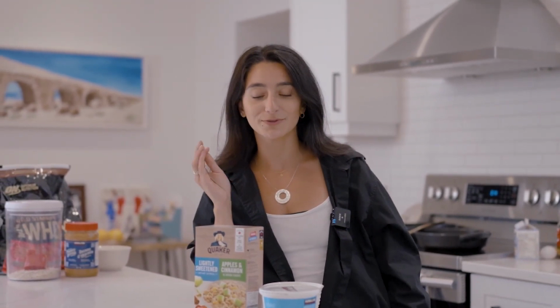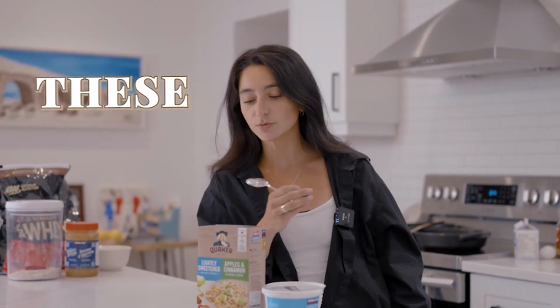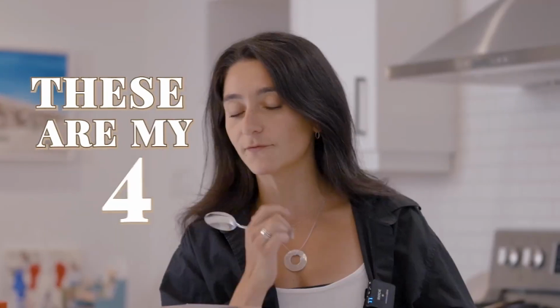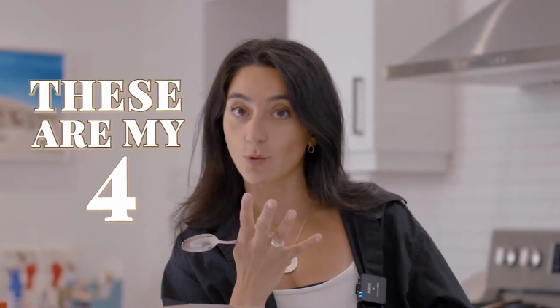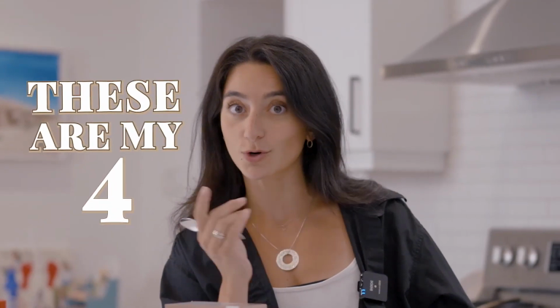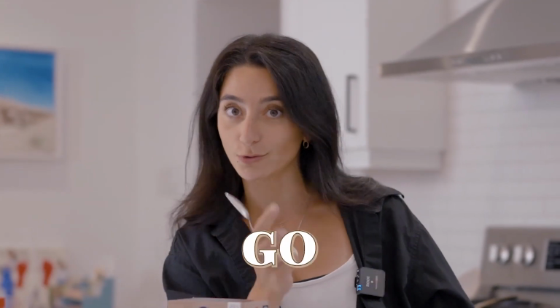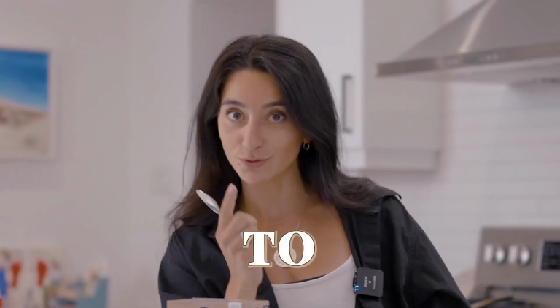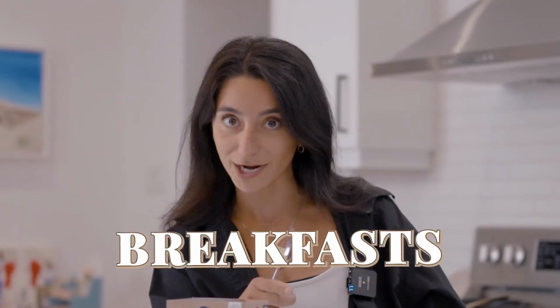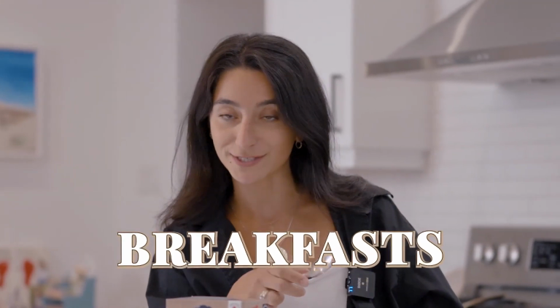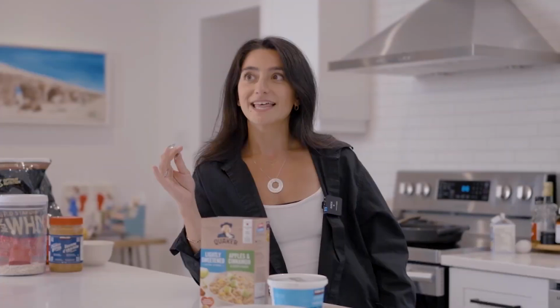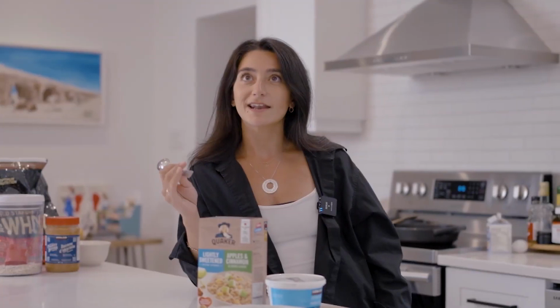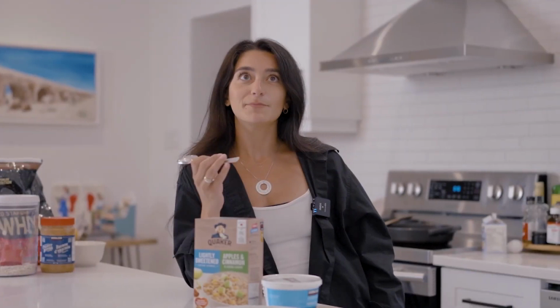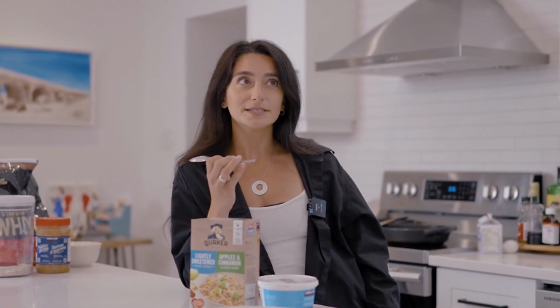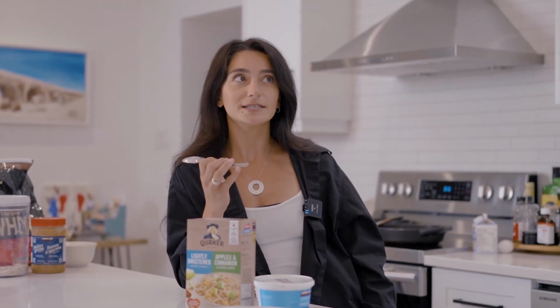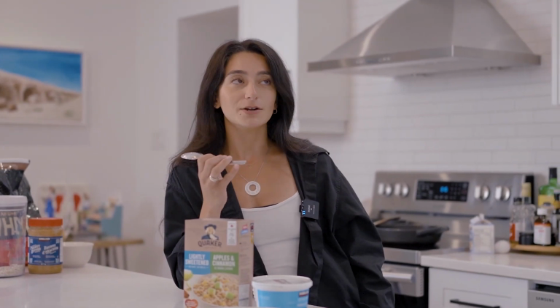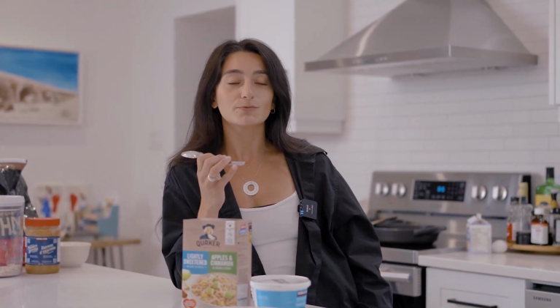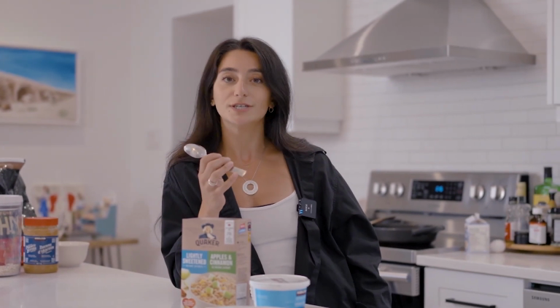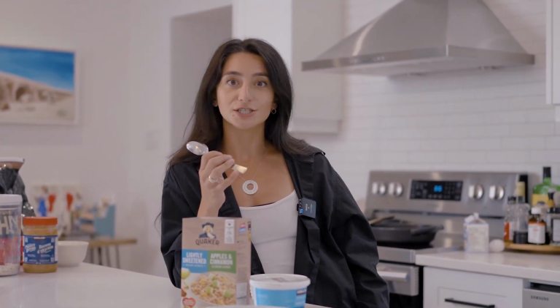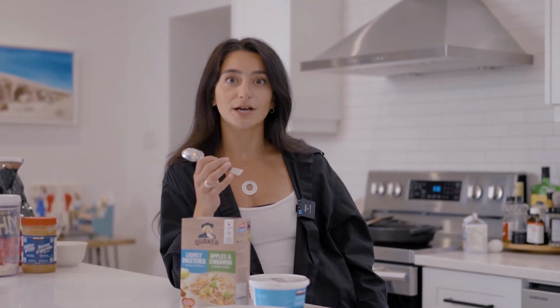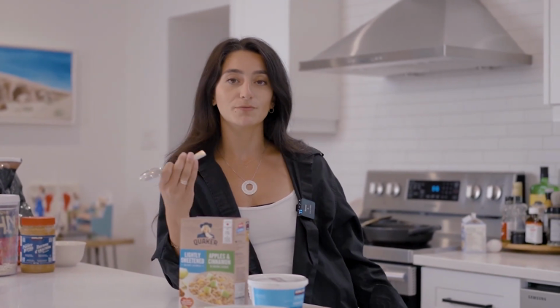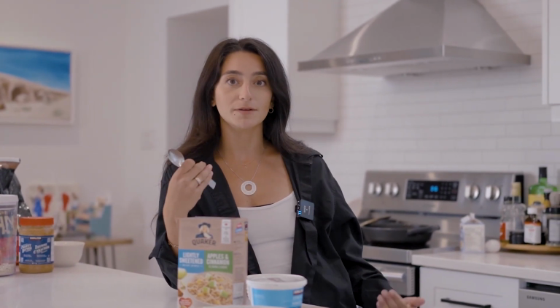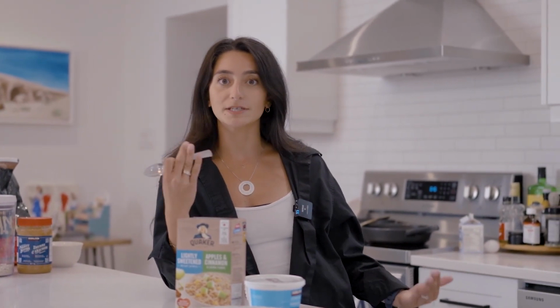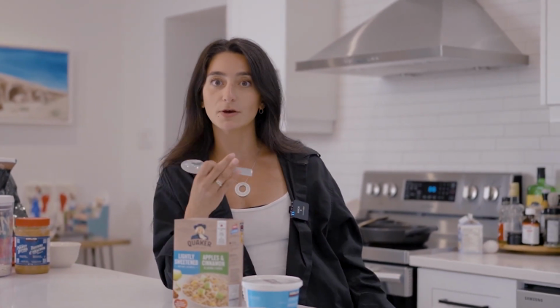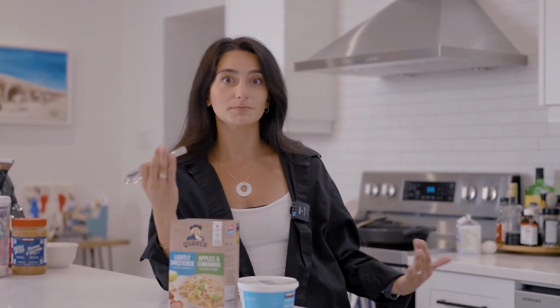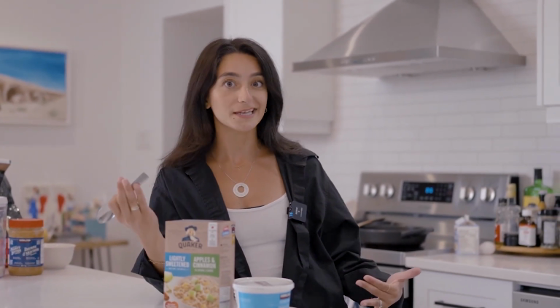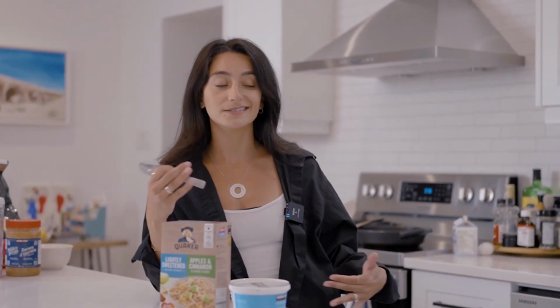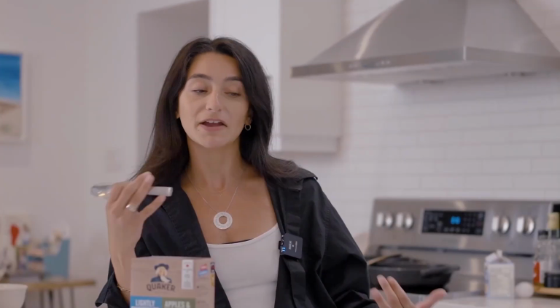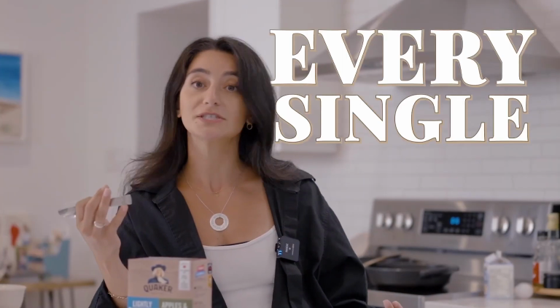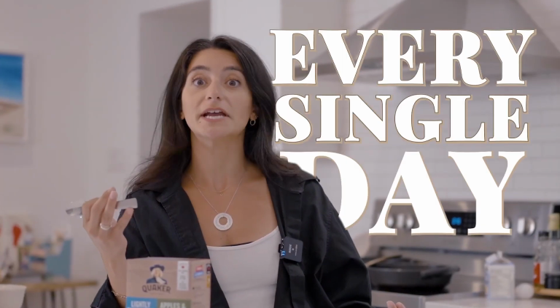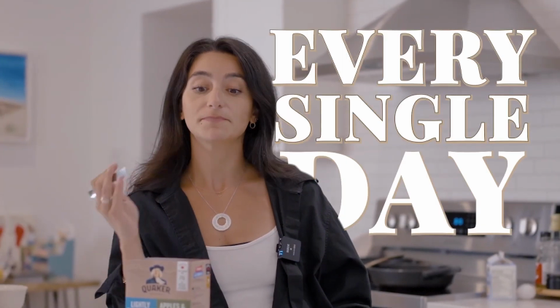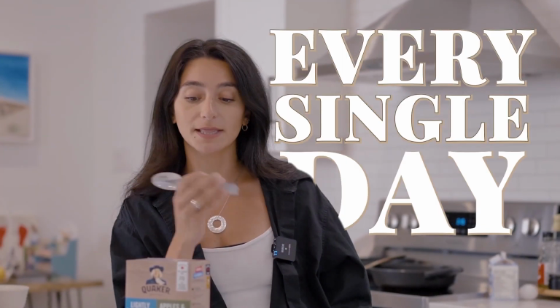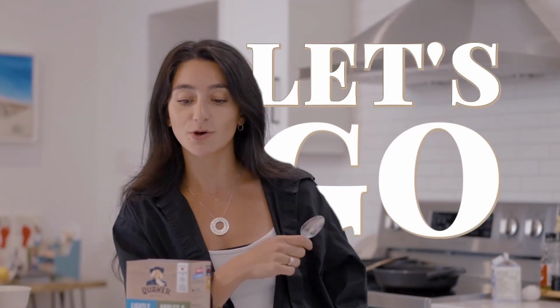So these are my four go-to breakfasts that I basically eat on rotation — either me, my spouse, my kids, every single day. Let's go.